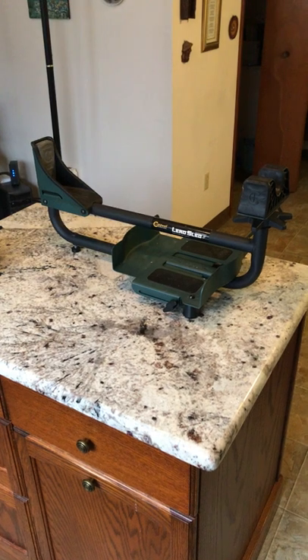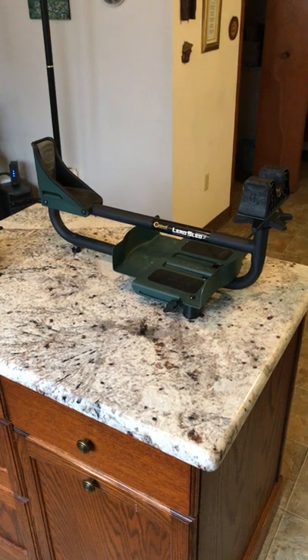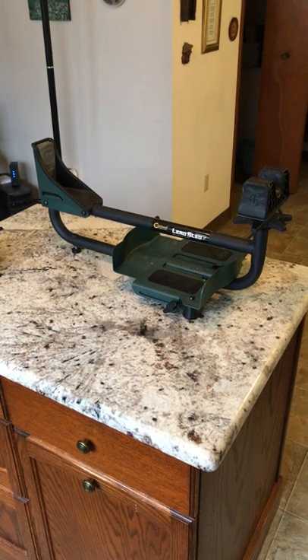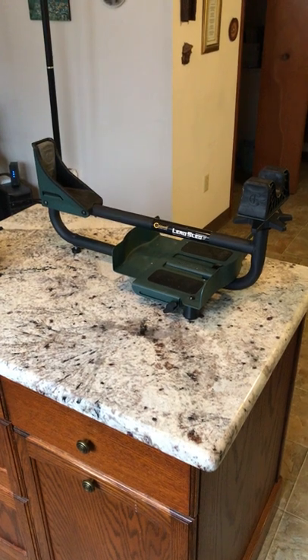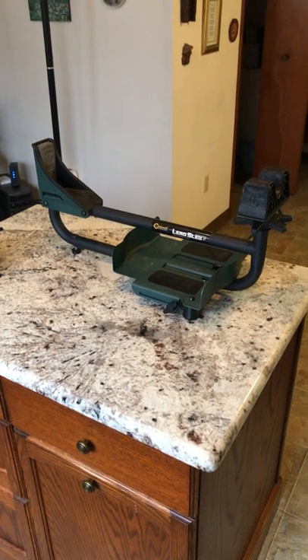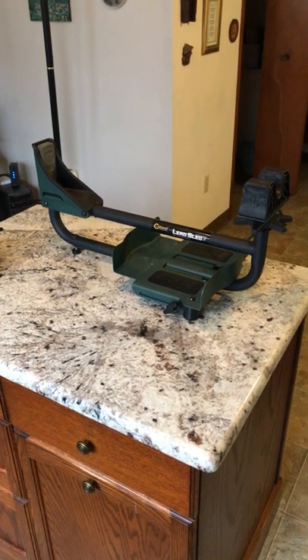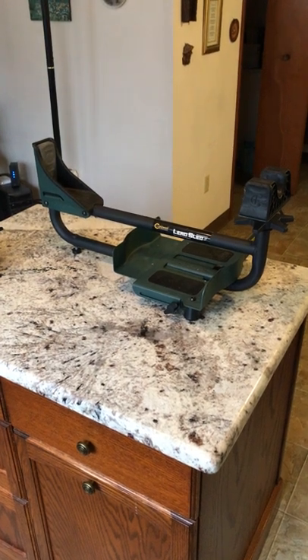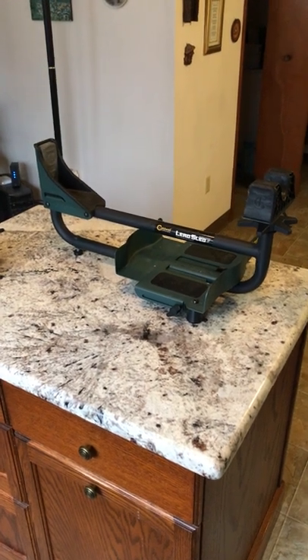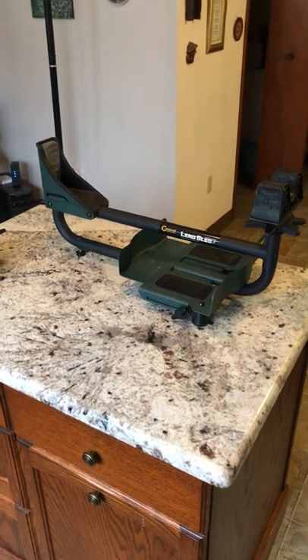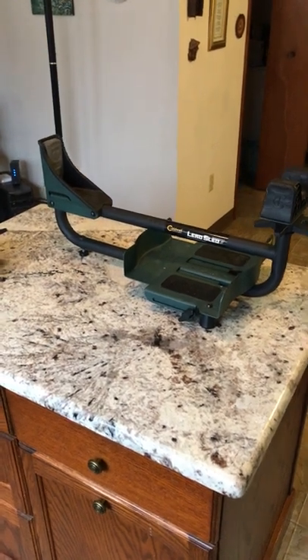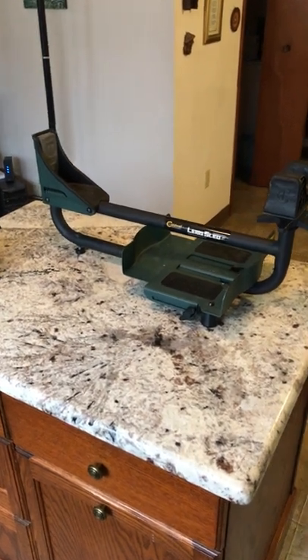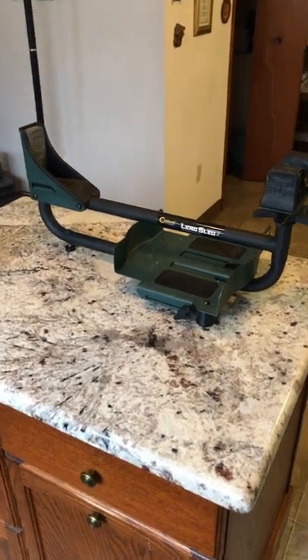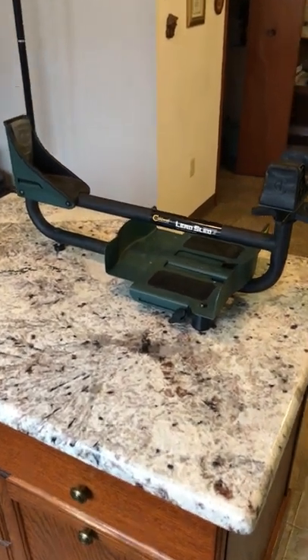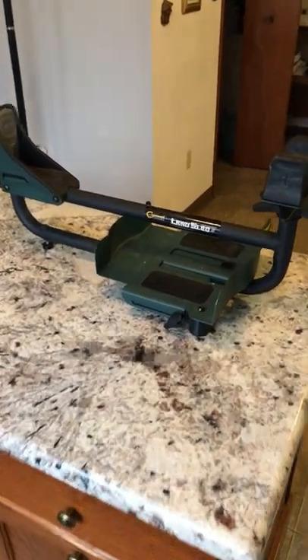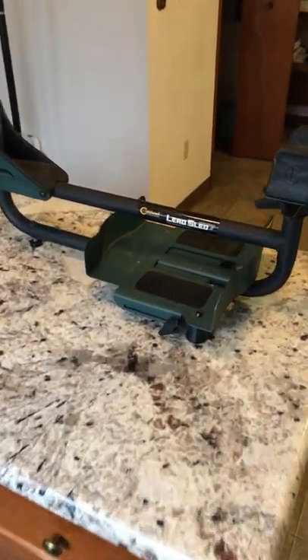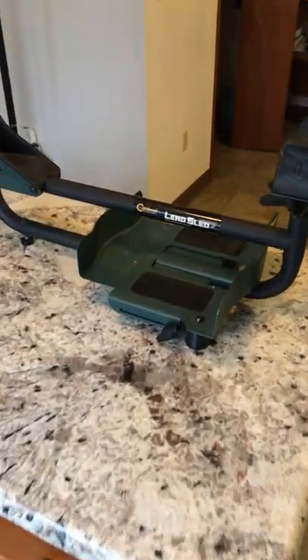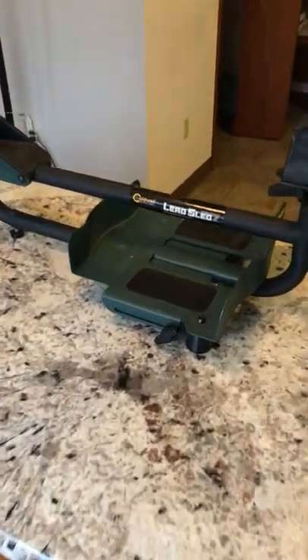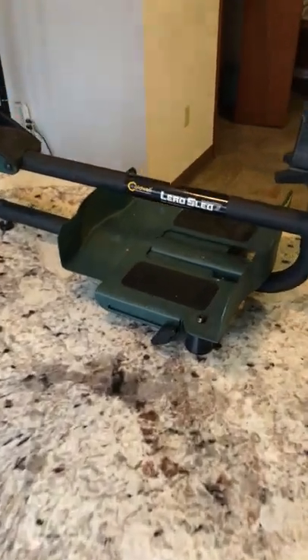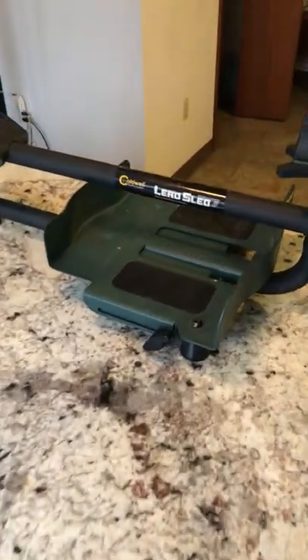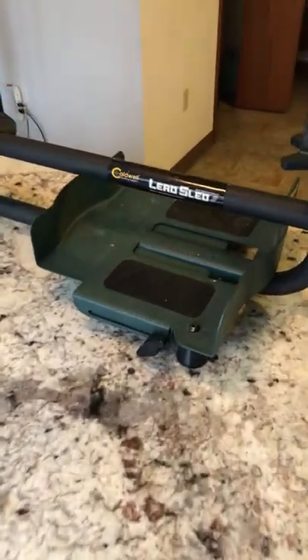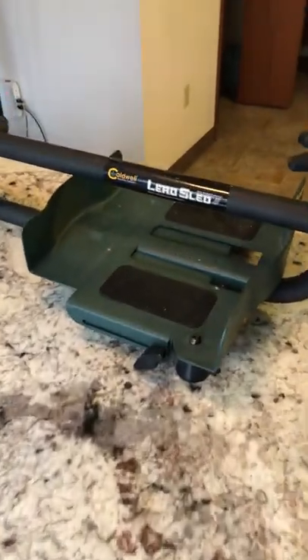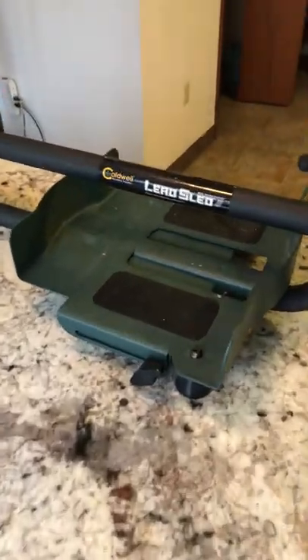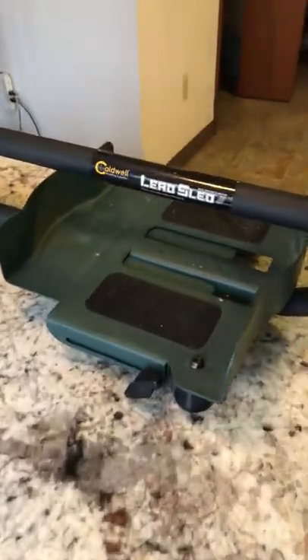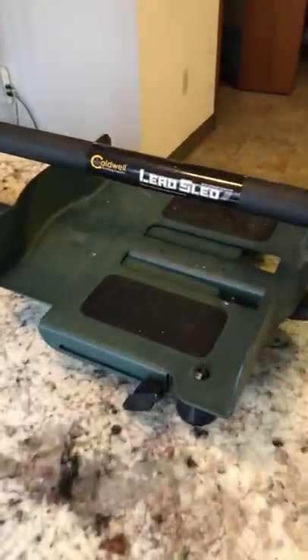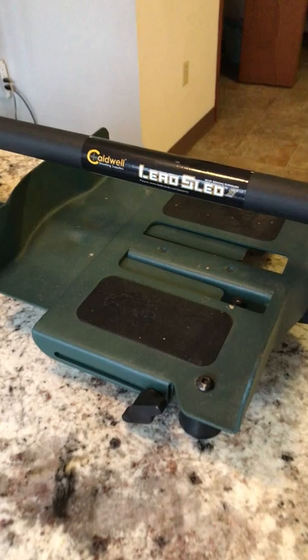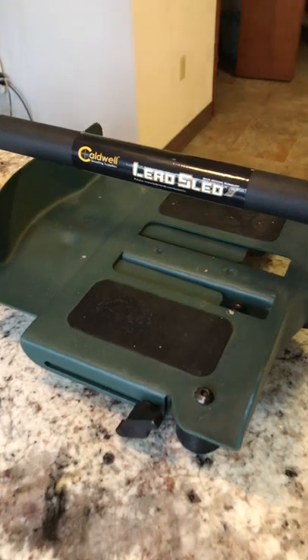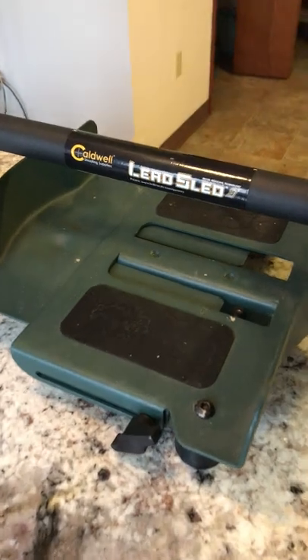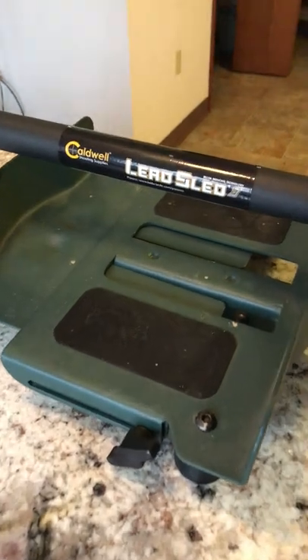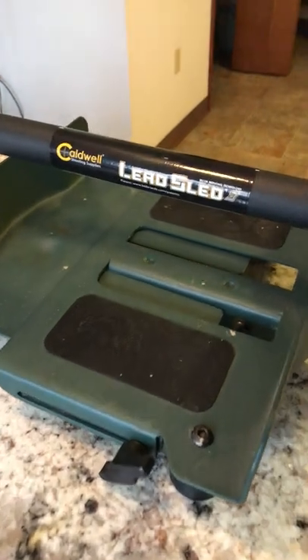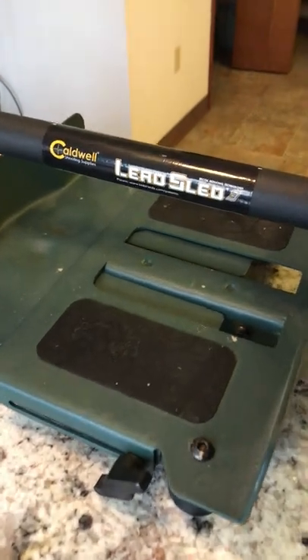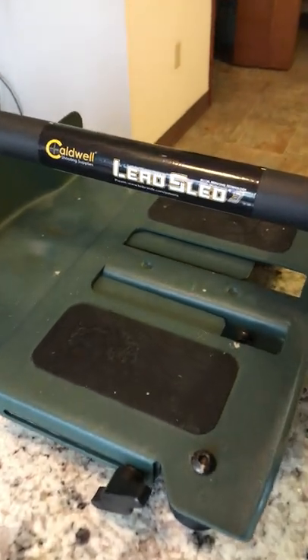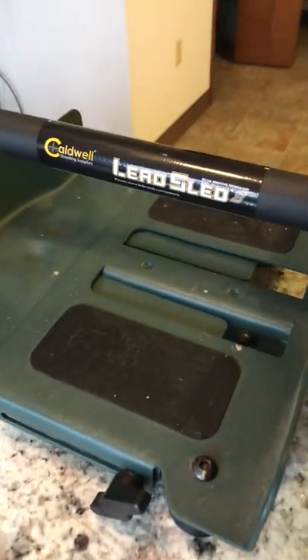If you're thinking about getting a lead sled, the Caldwell Lead Sled 3 is a good one, but I want you to have realistic expectations.